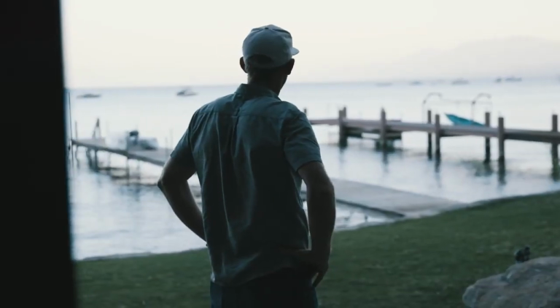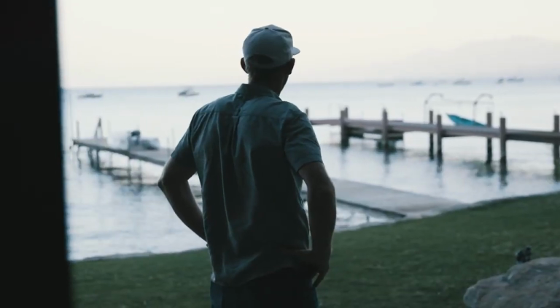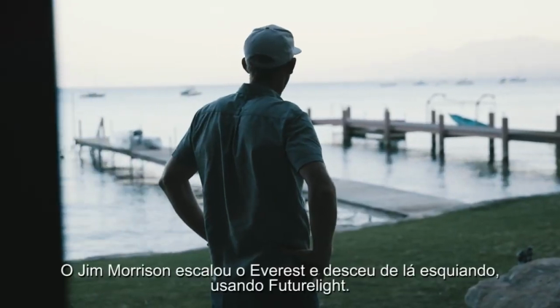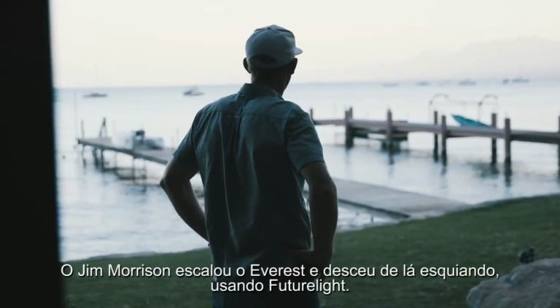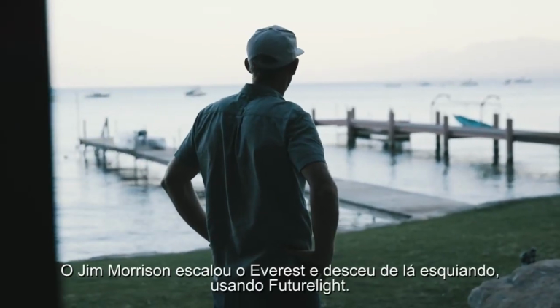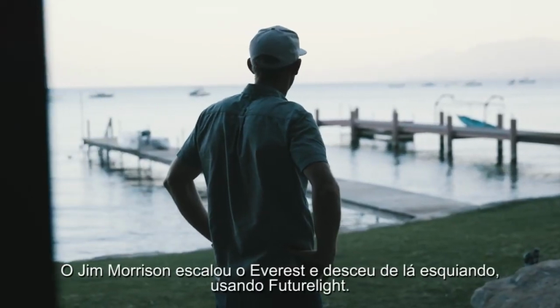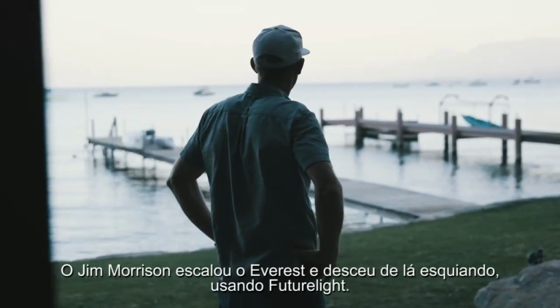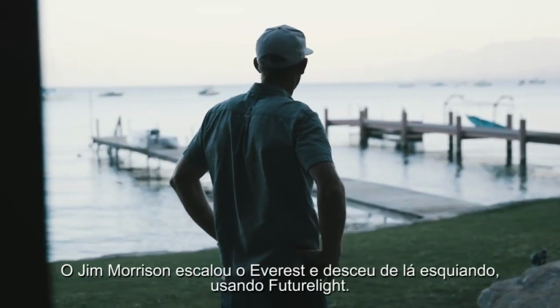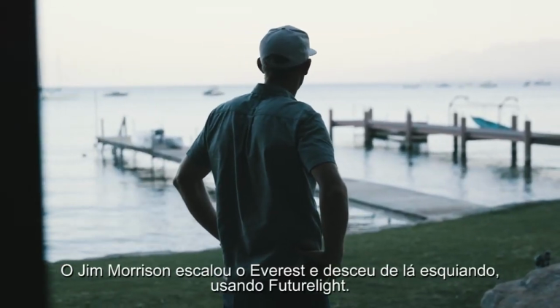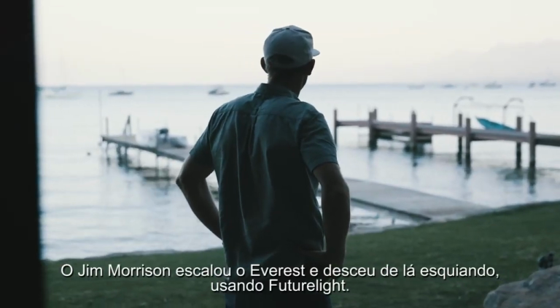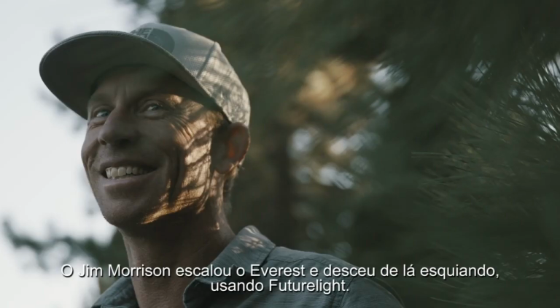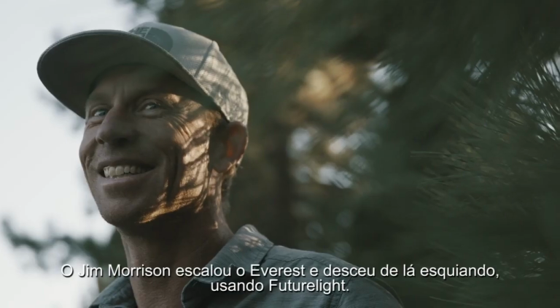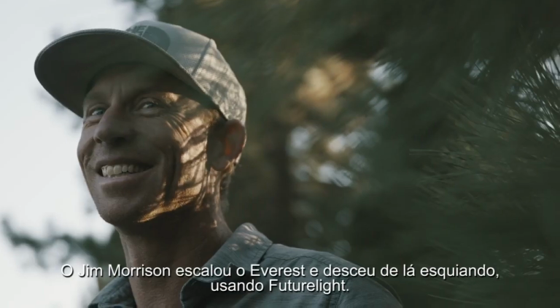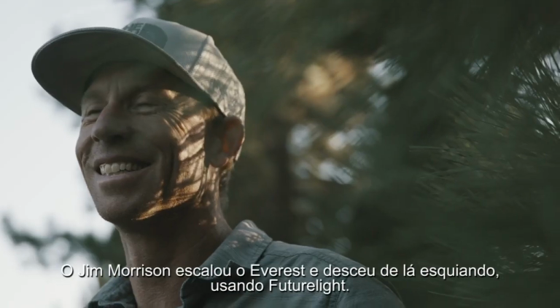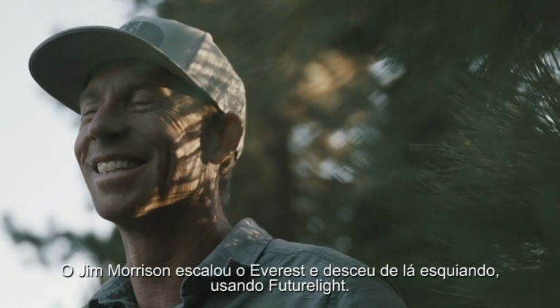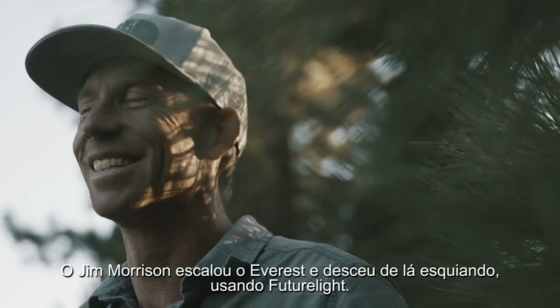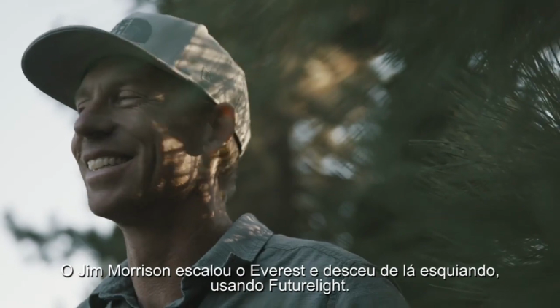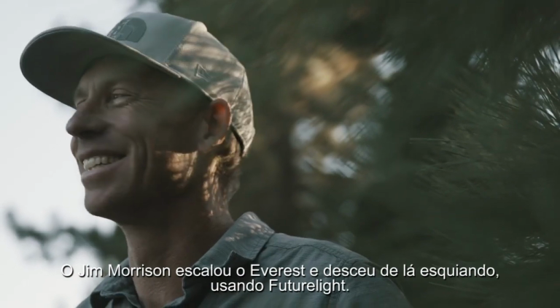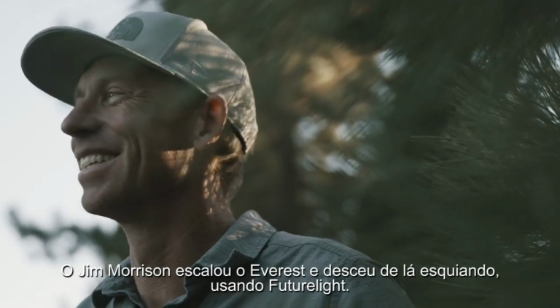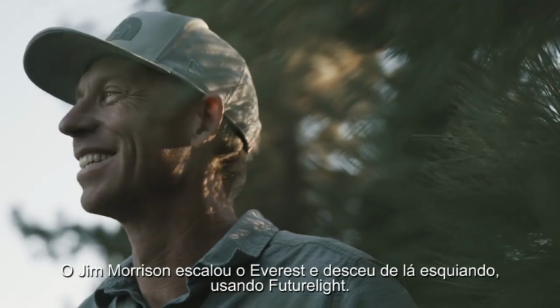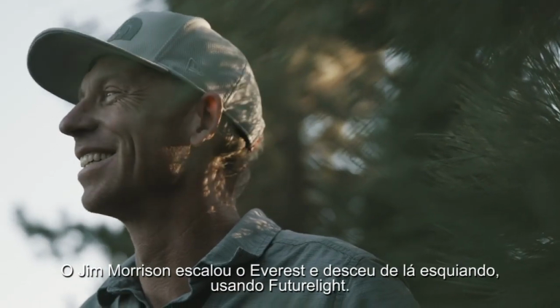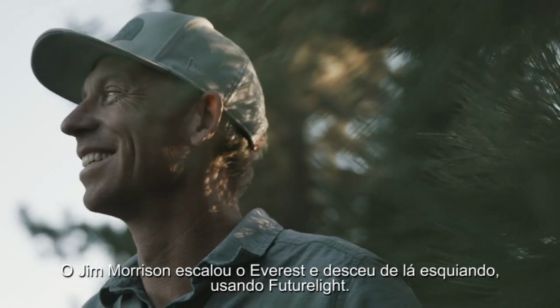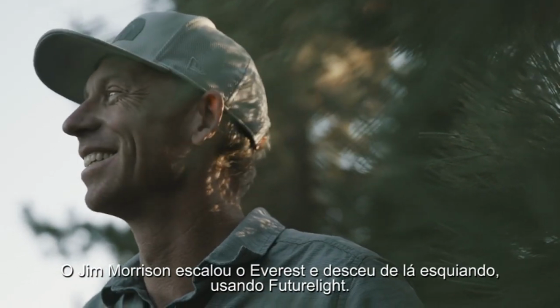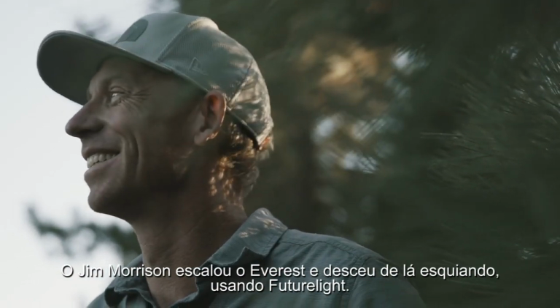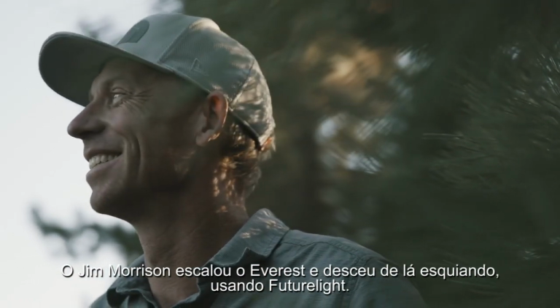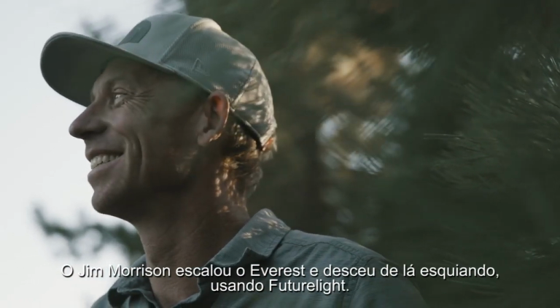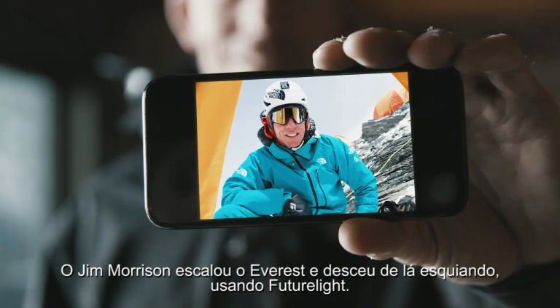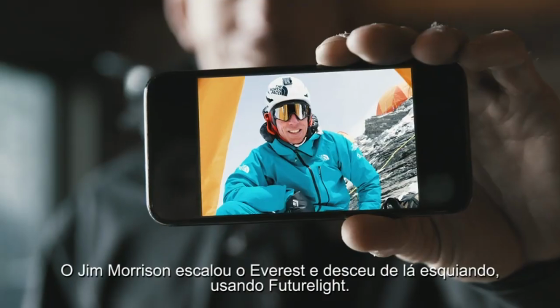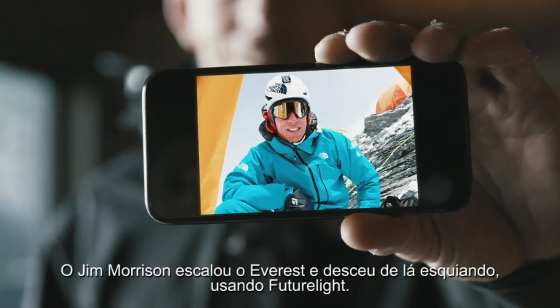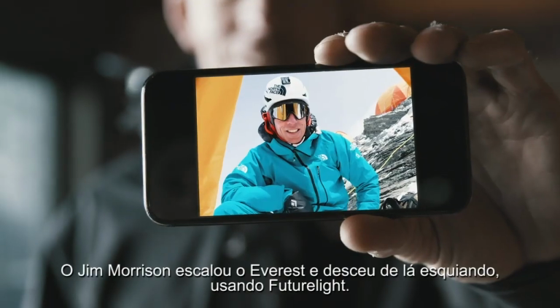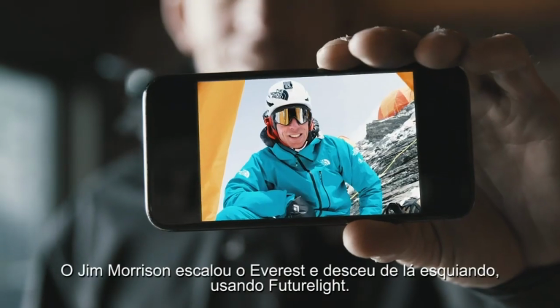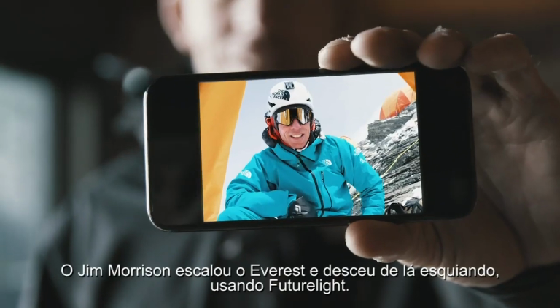Elite mountaineer Jim Morrison summited Everest and skied Everest, and he did it in Future Light.